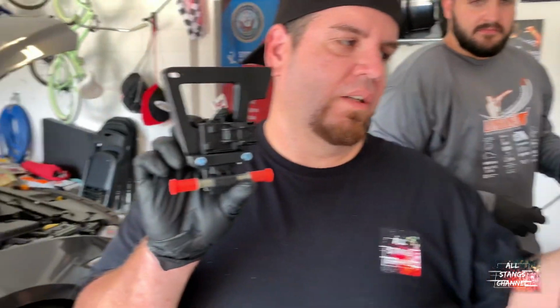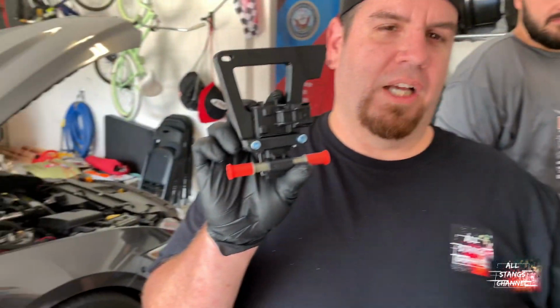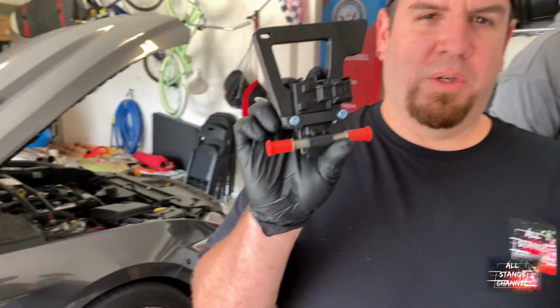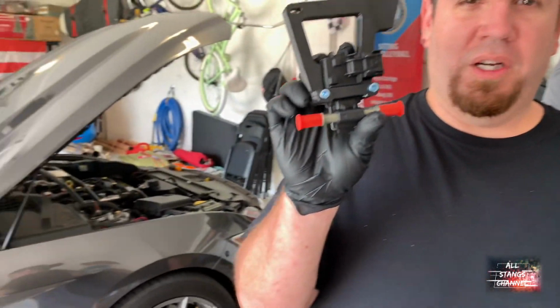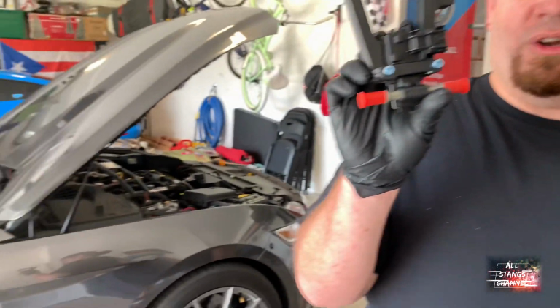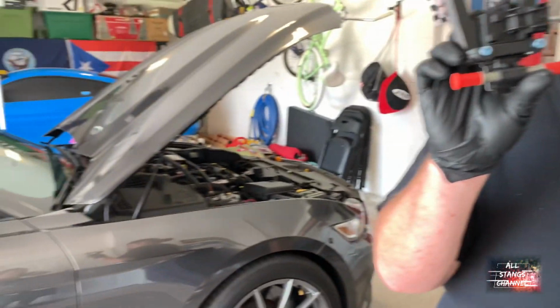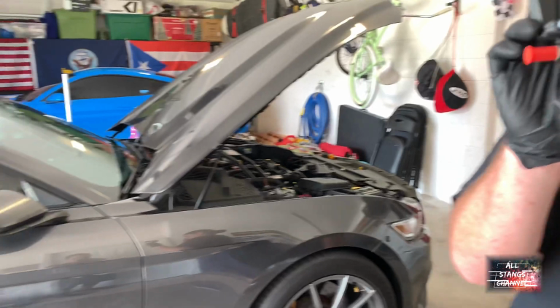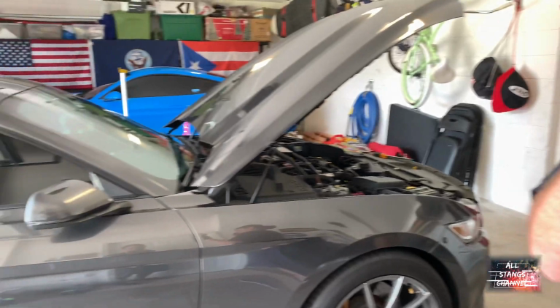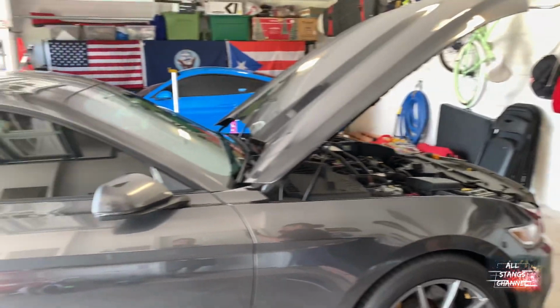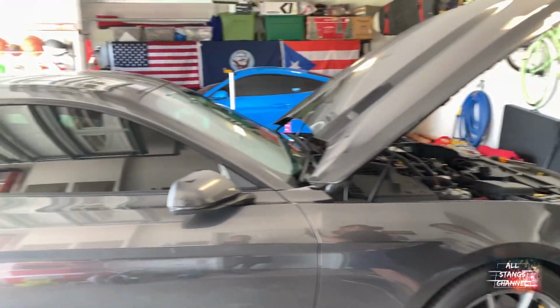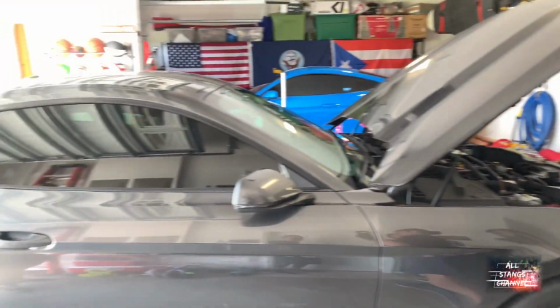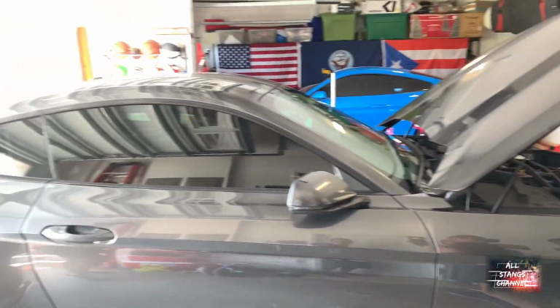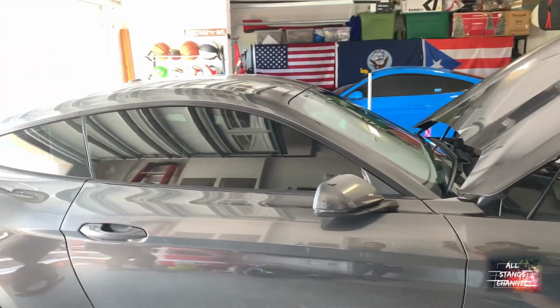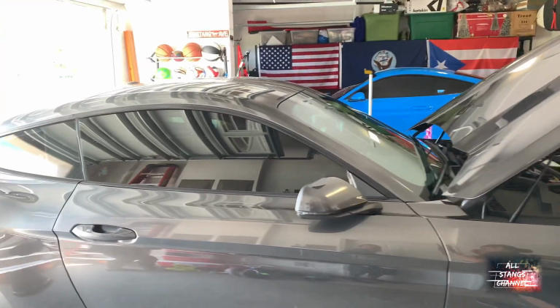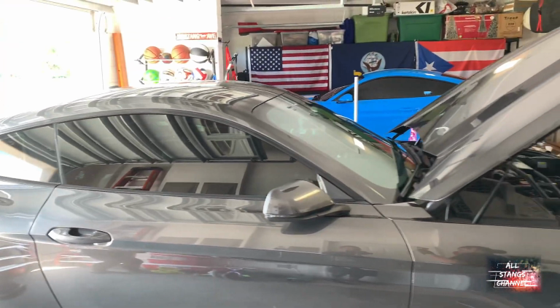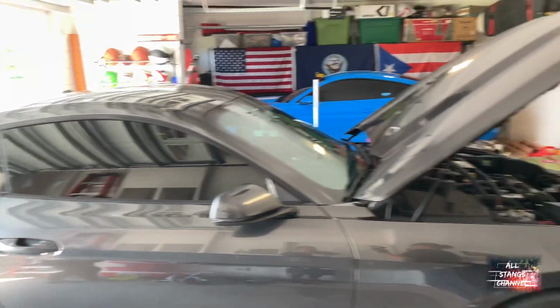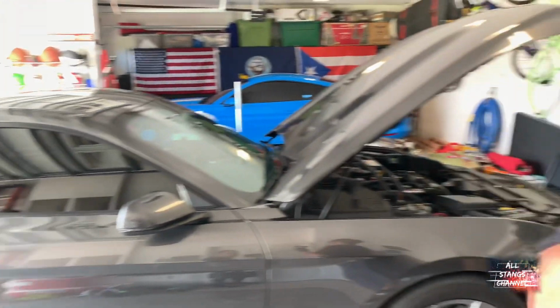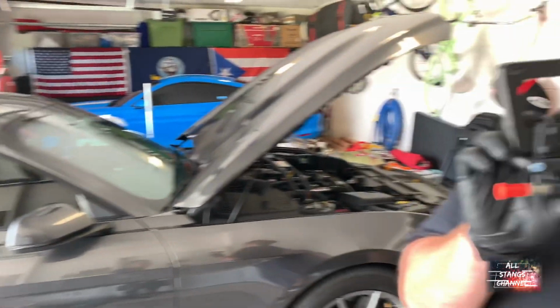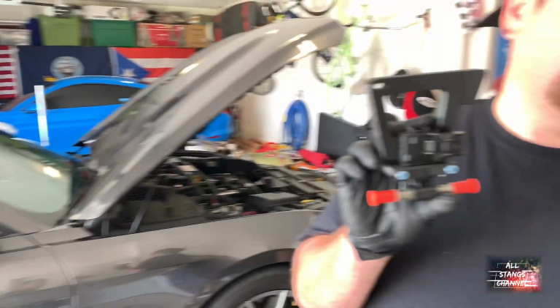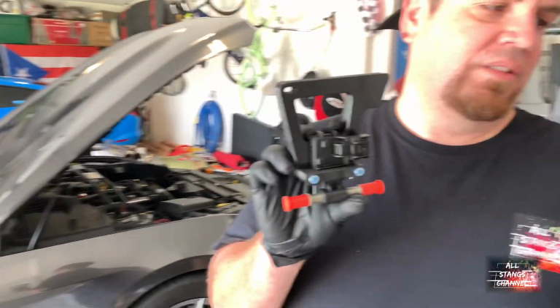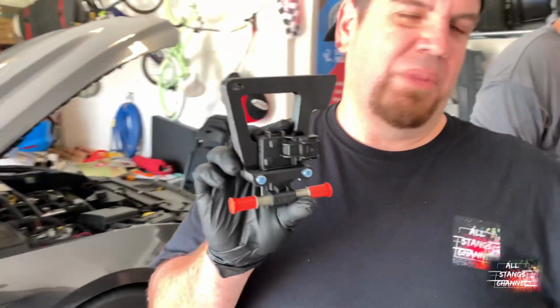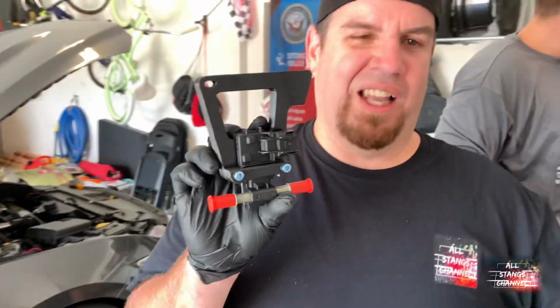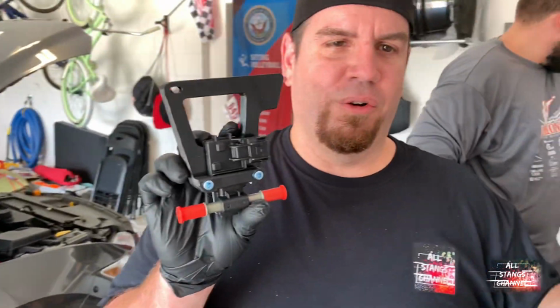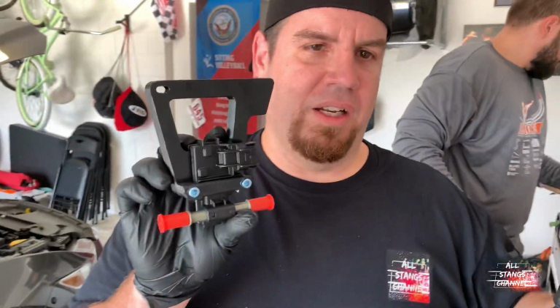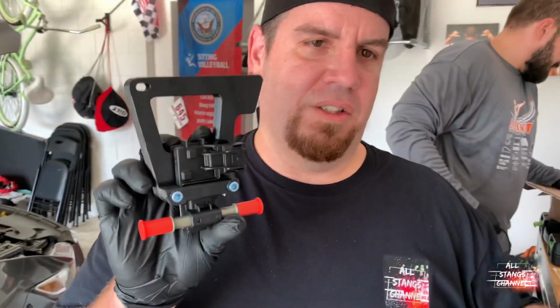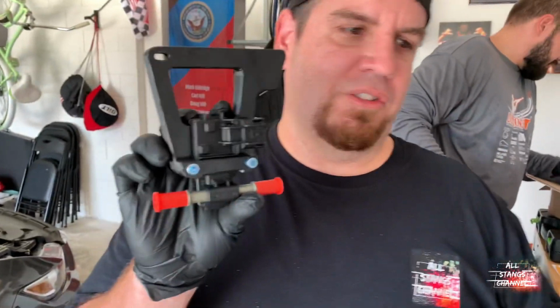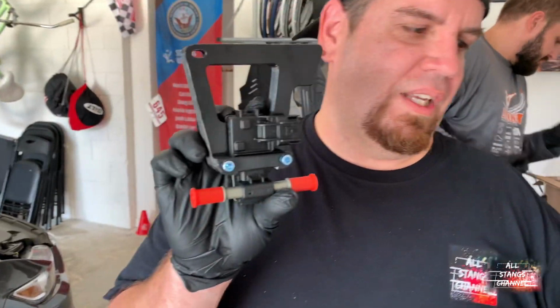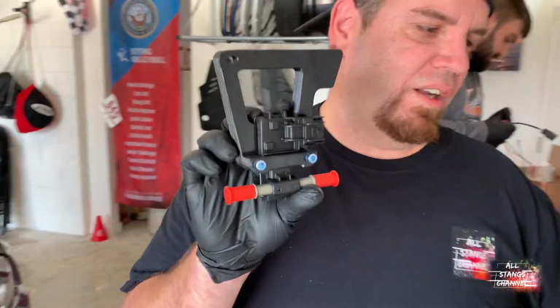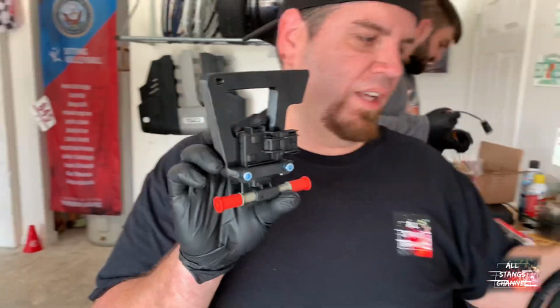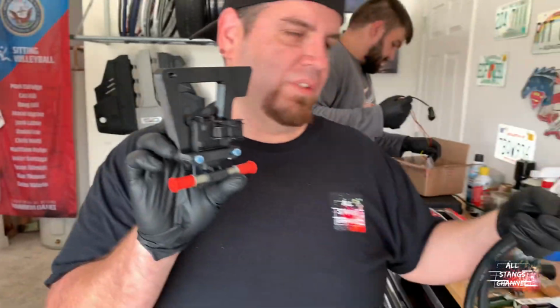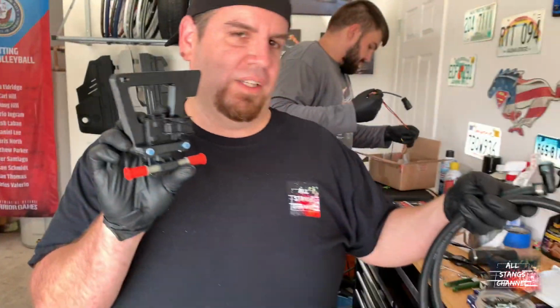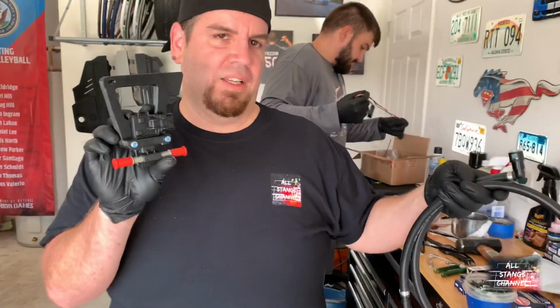If you want to run E30, this is probably the easiest way to do it. Makes life a whole lot easier — you don't have to be testing all the time.